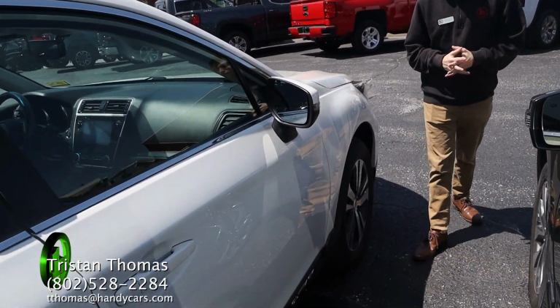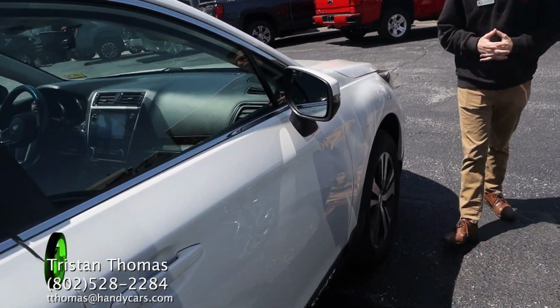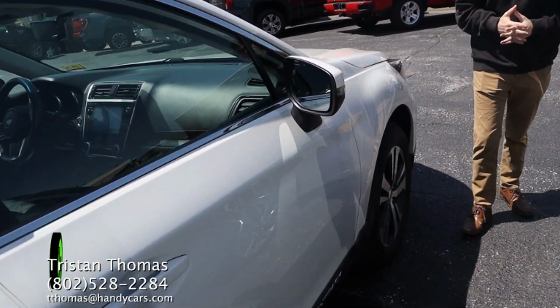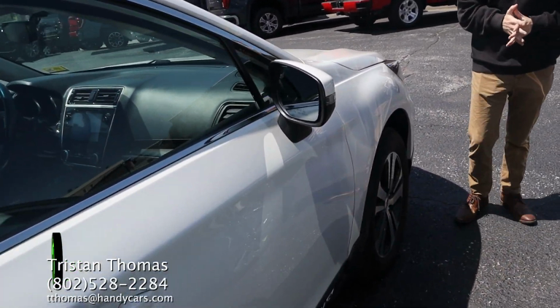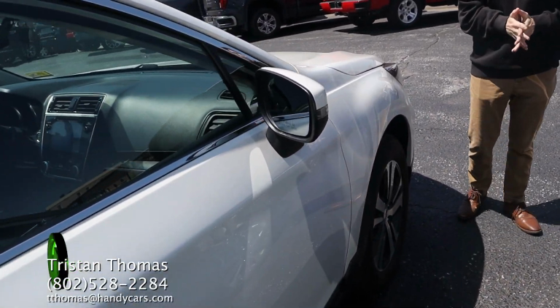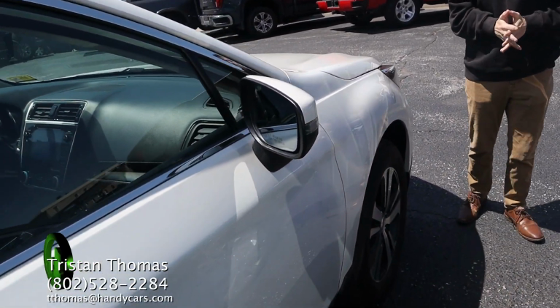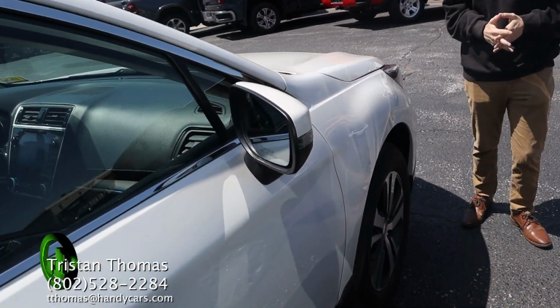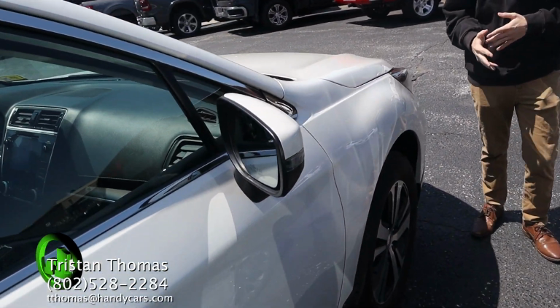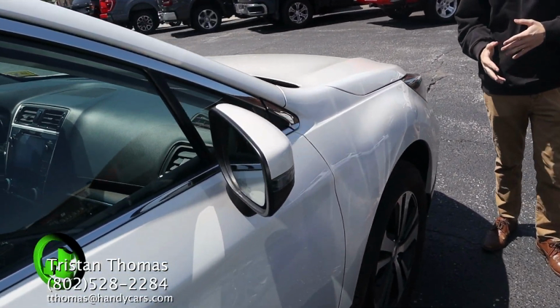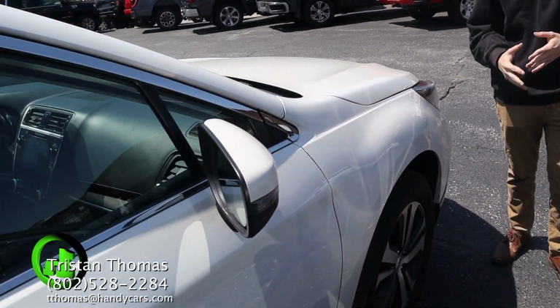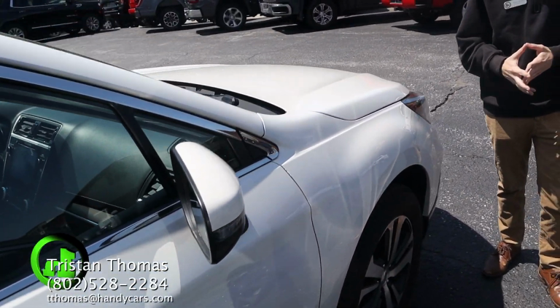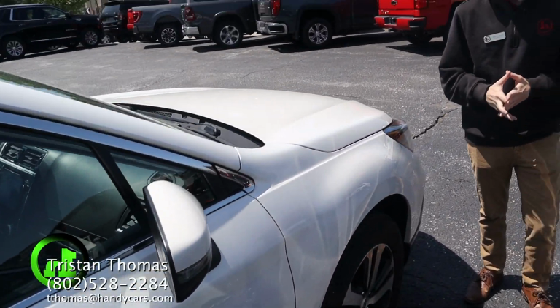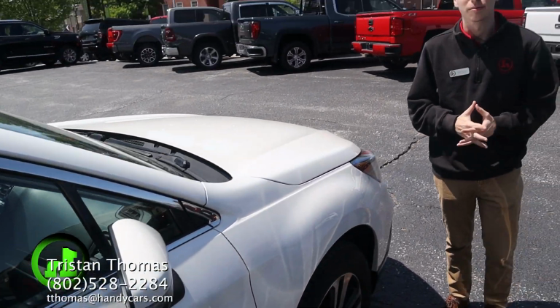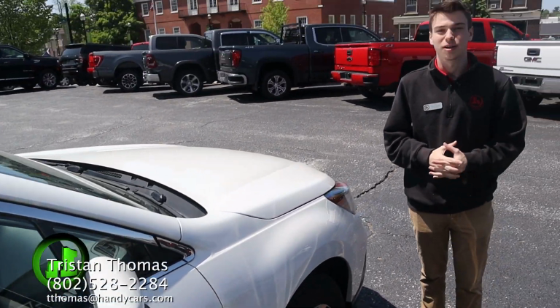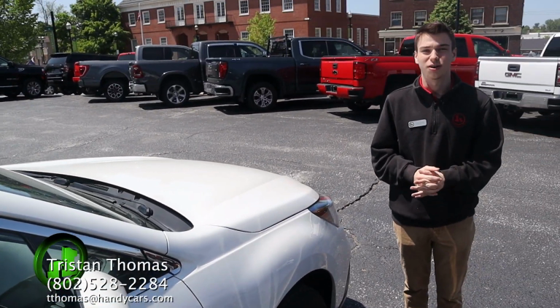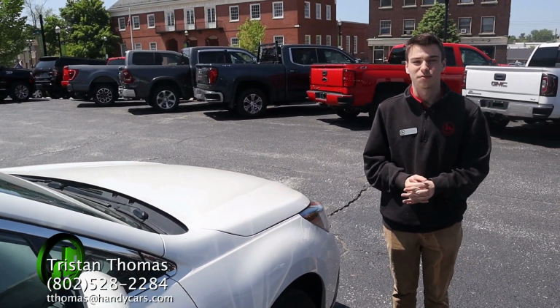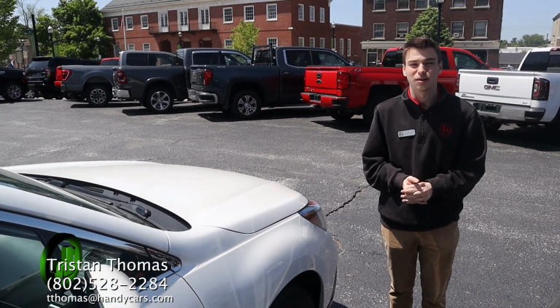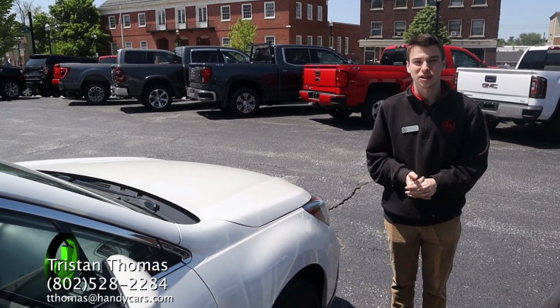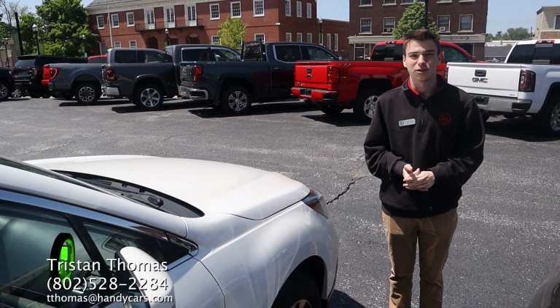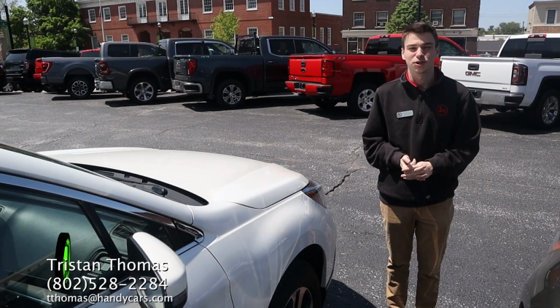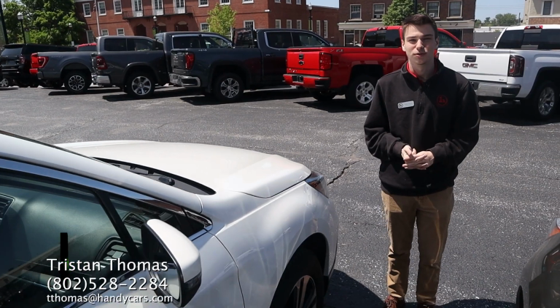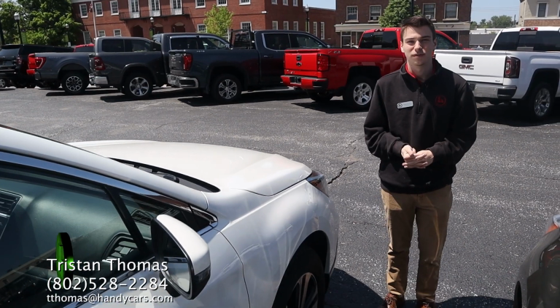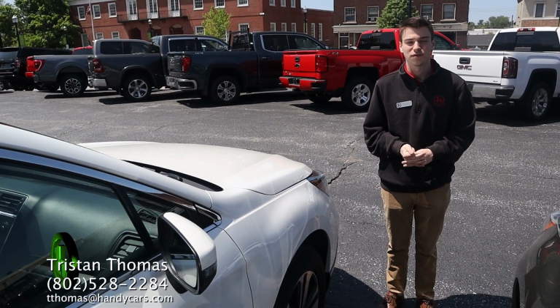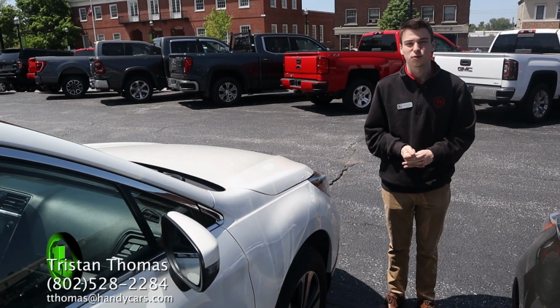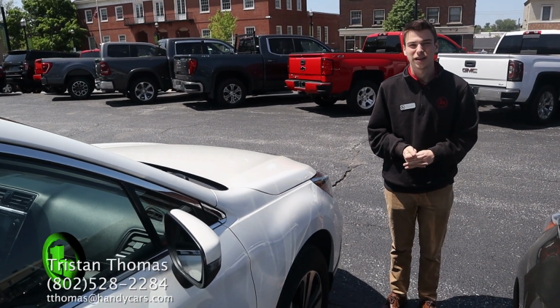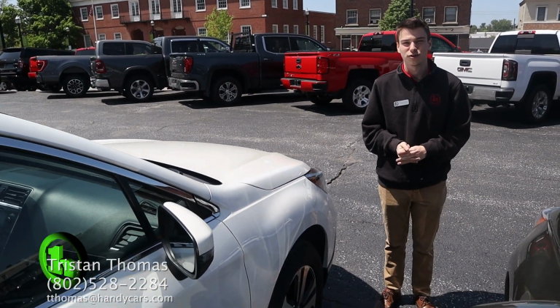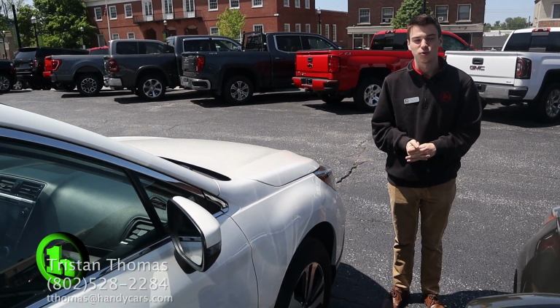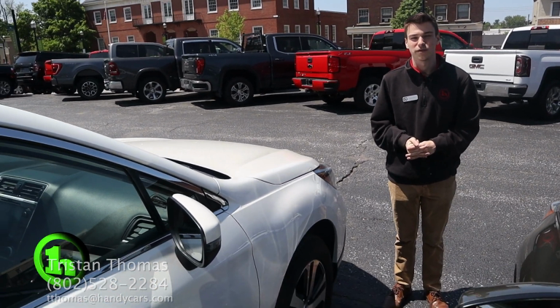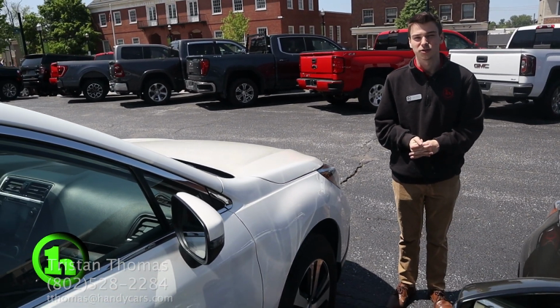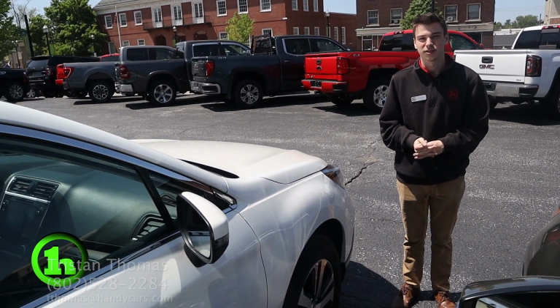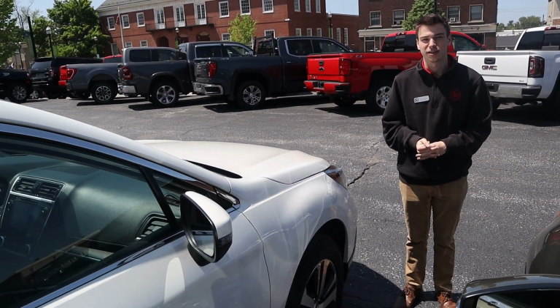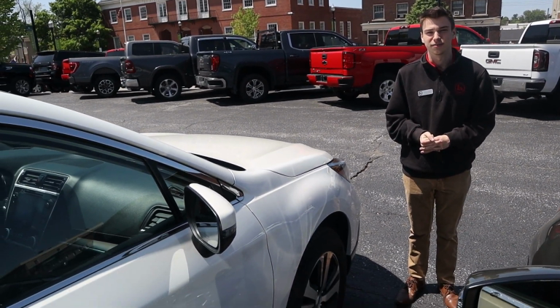If you have any other questions for me, feel free to give me a call. My number is 802-528-2284. Thank you.